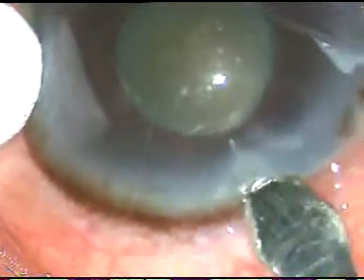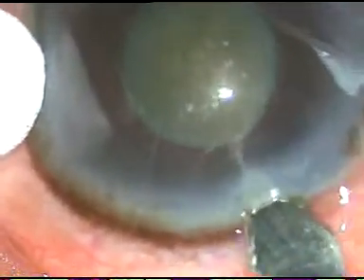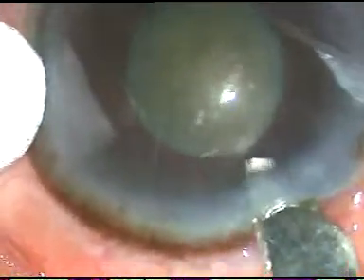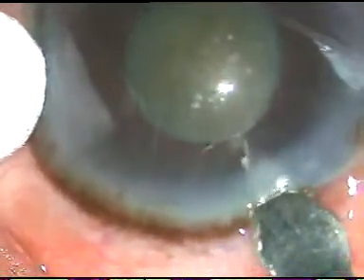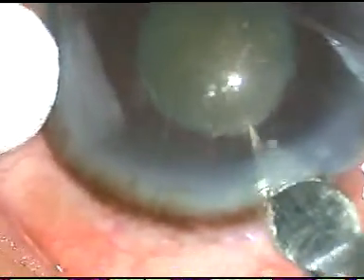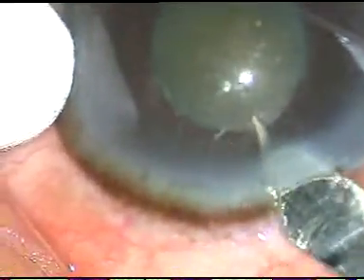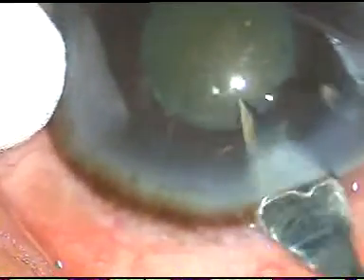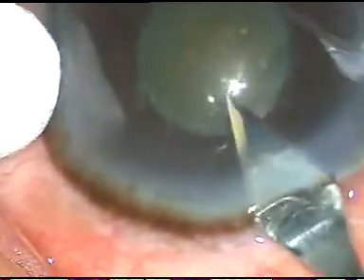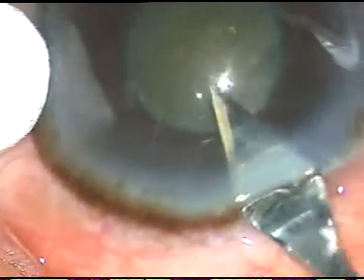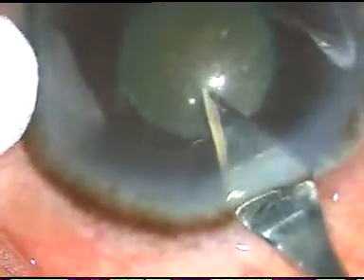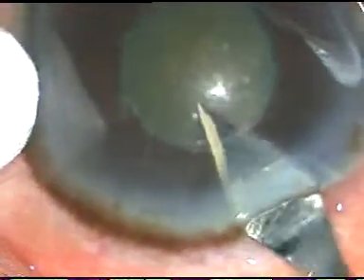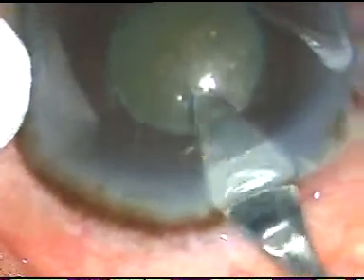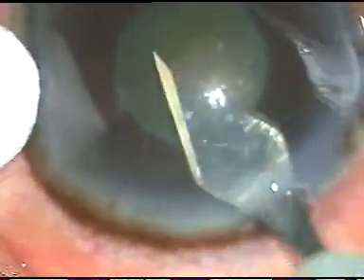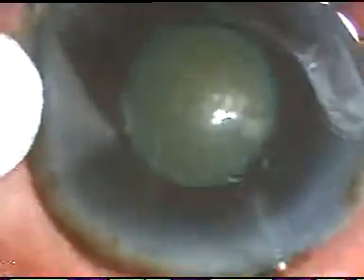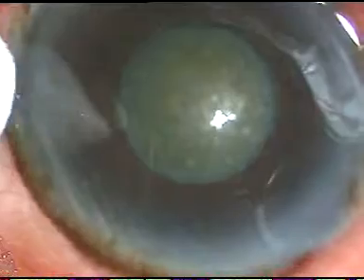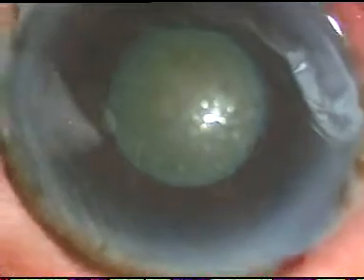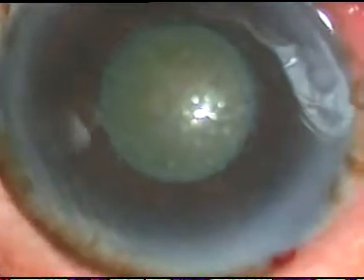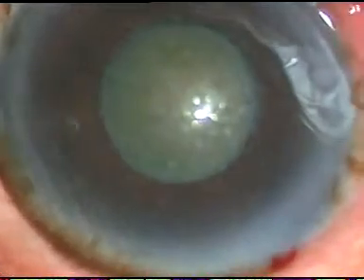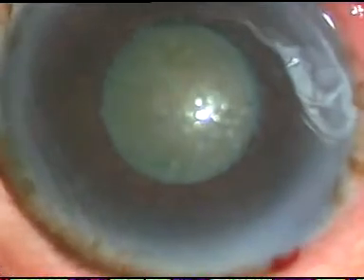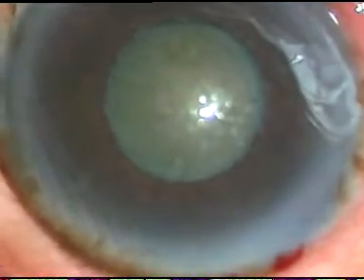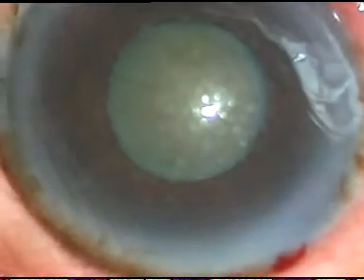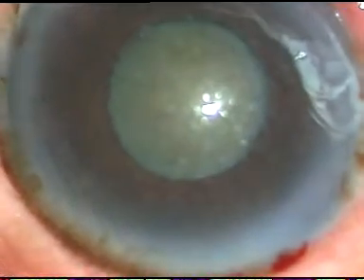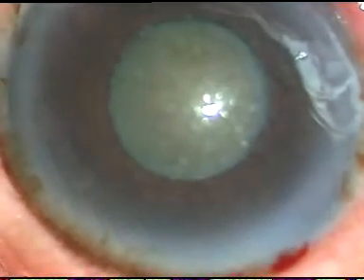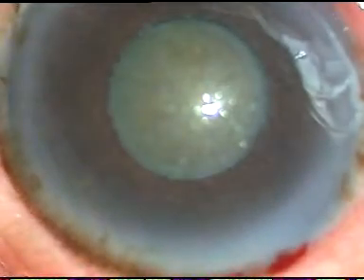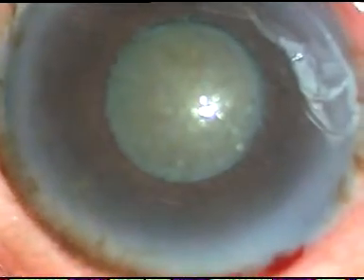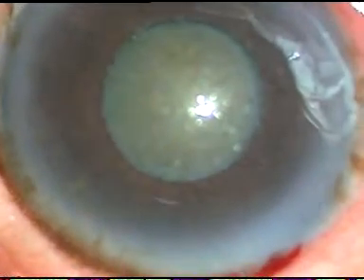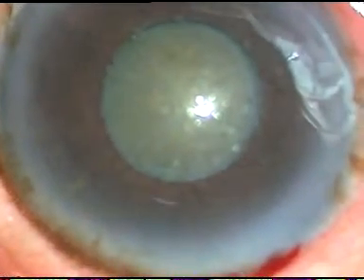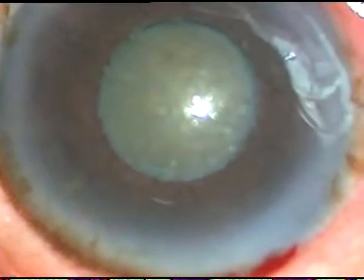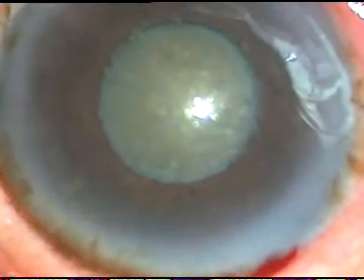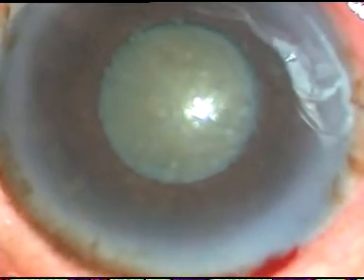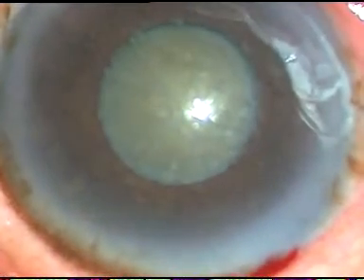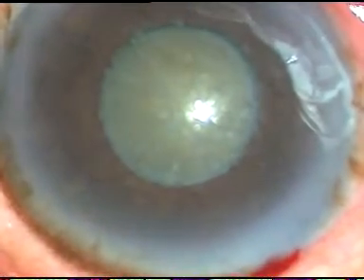This is the main incision. This is a 2.8 millimeter incision. In this case,